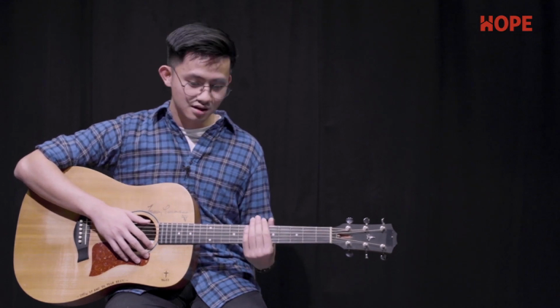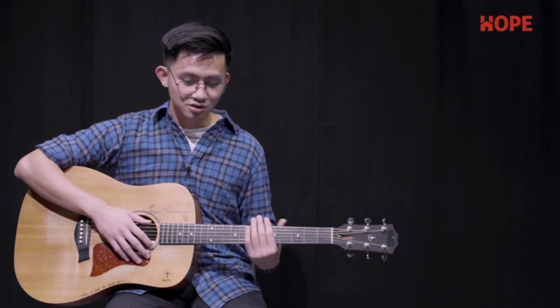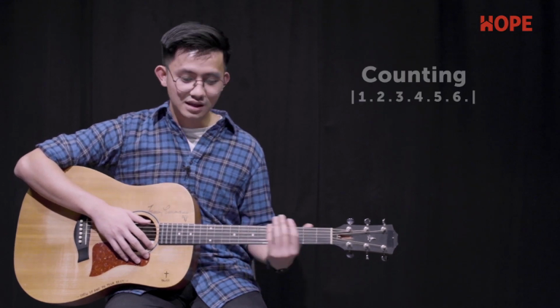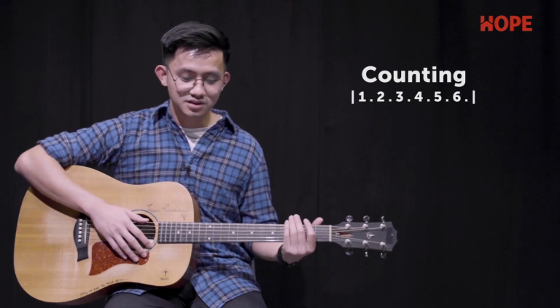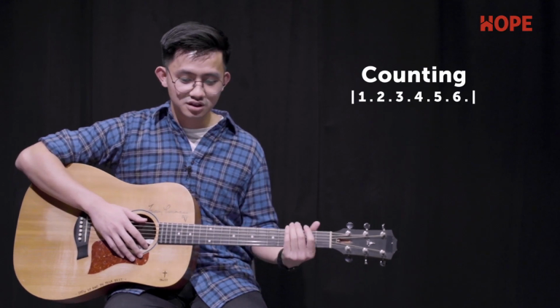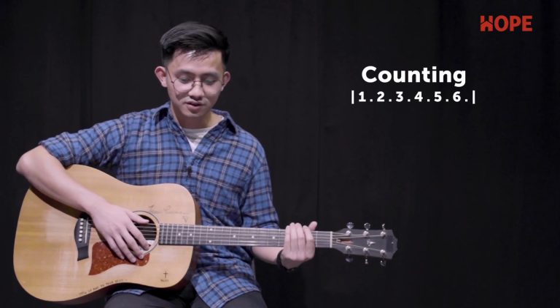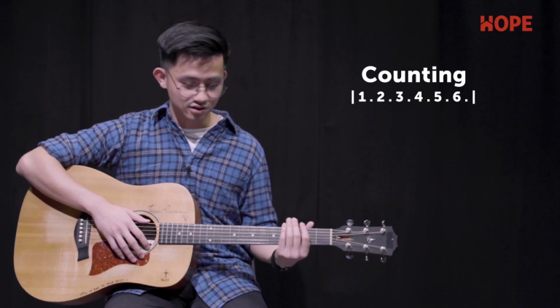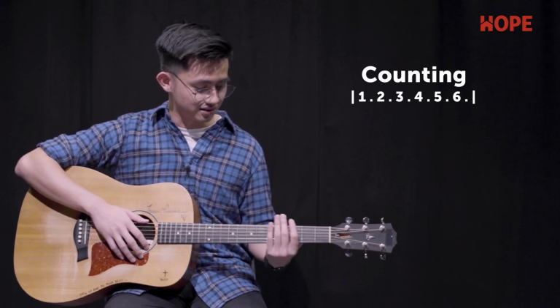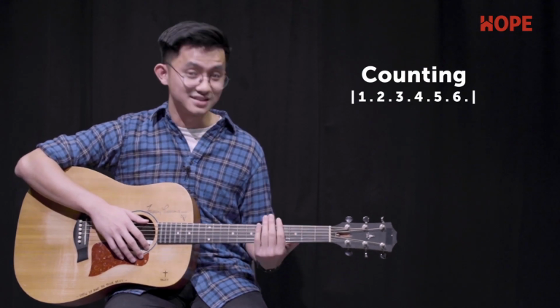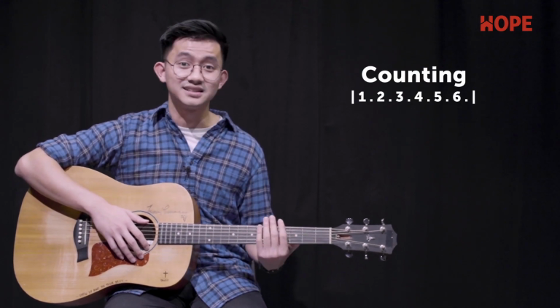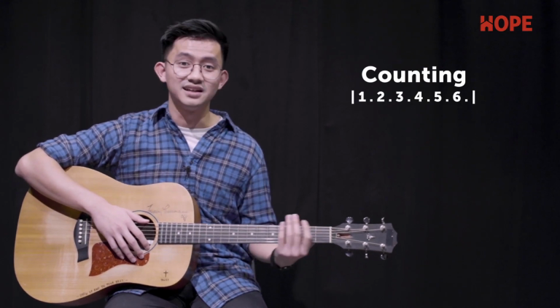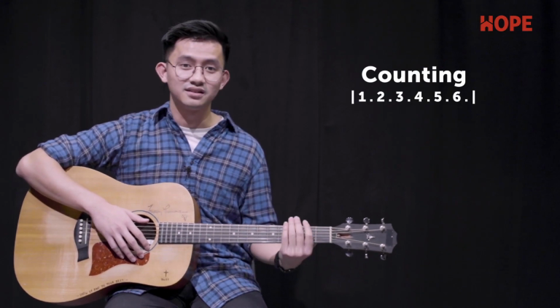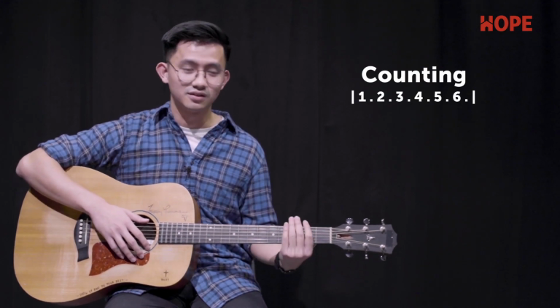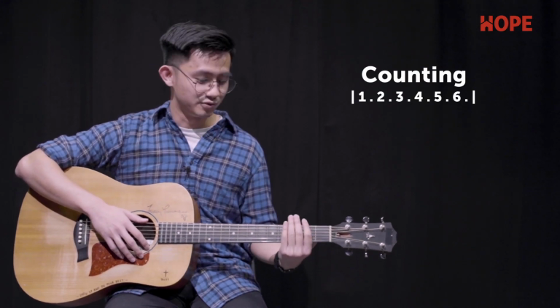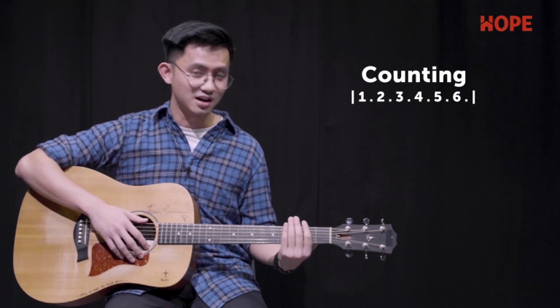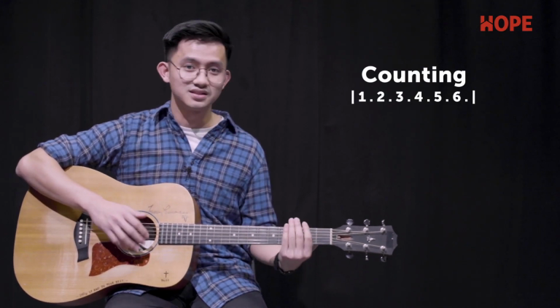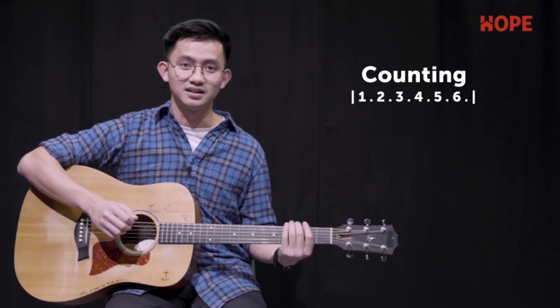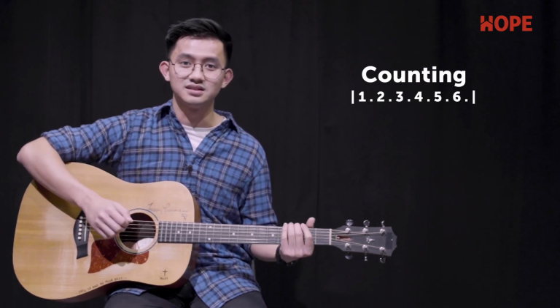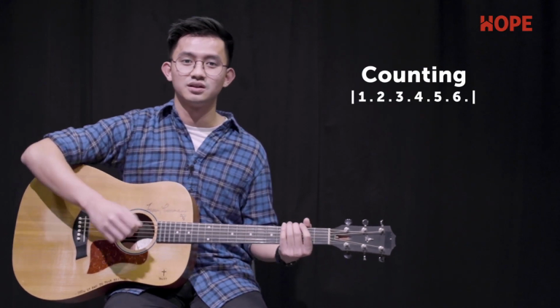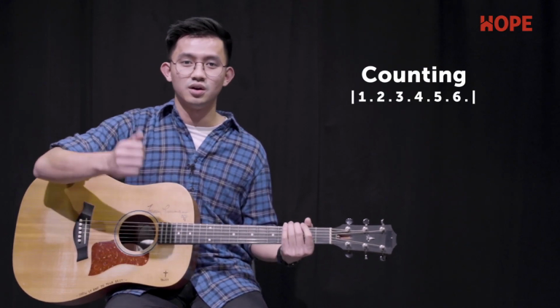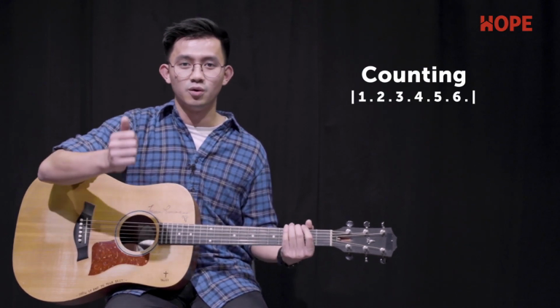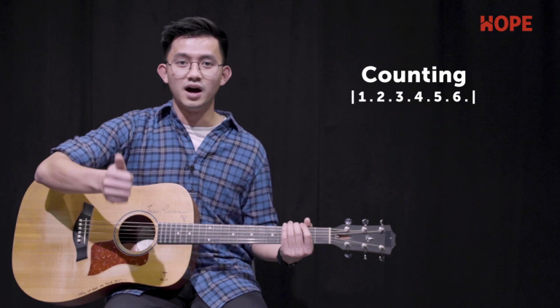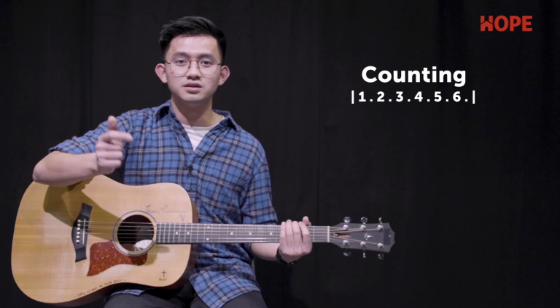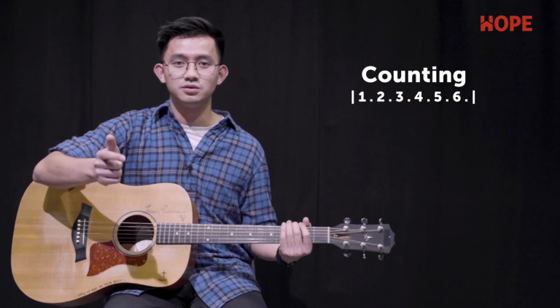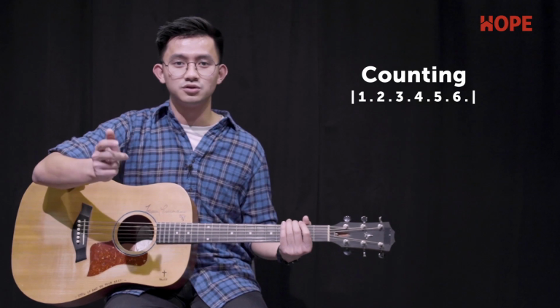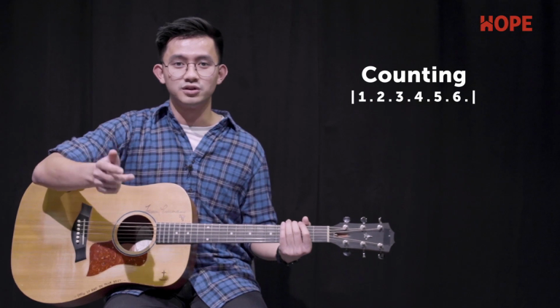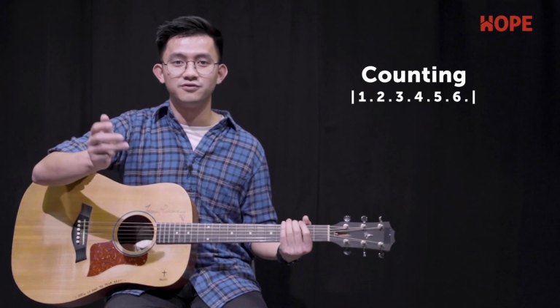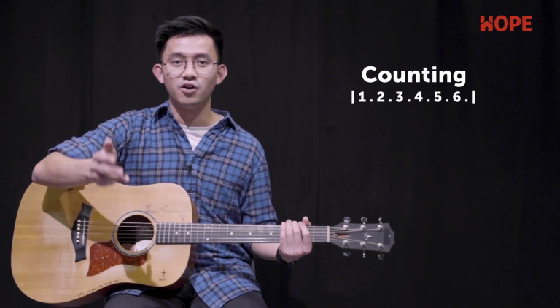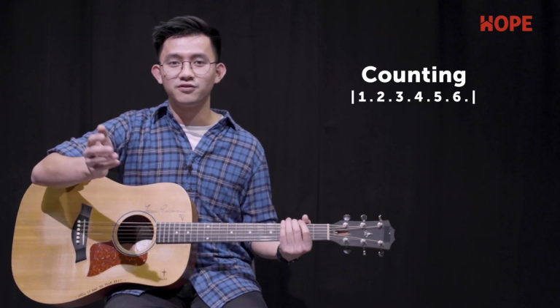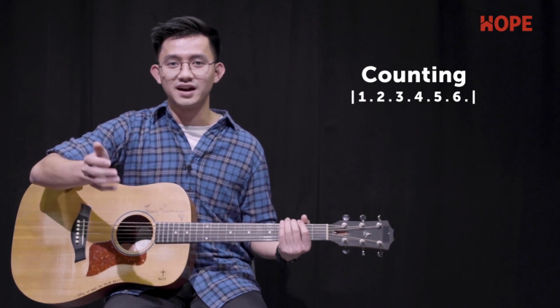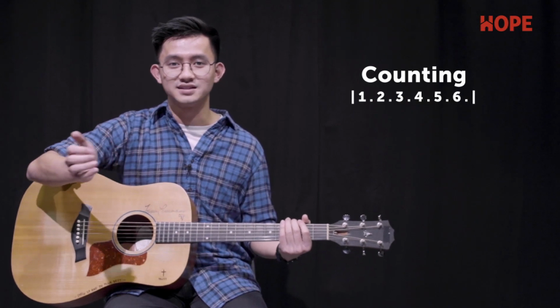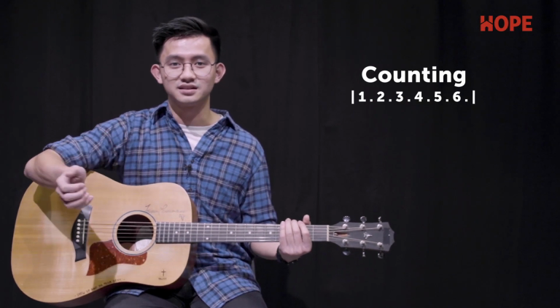The time signature for the song is in 6/8, which counts like this: 1, 2, 3, 4, 5, 6.